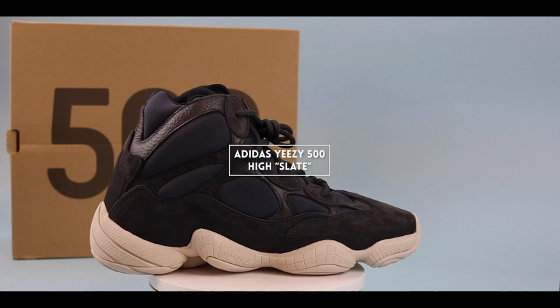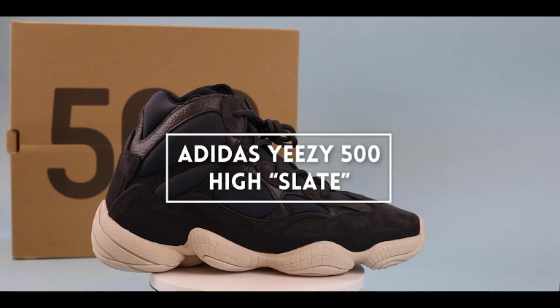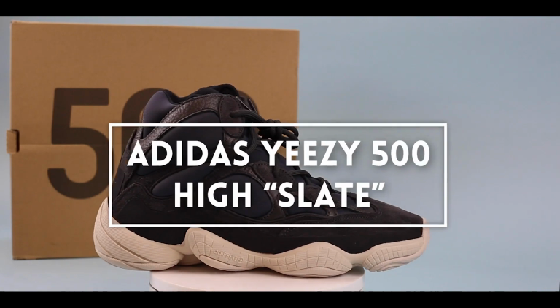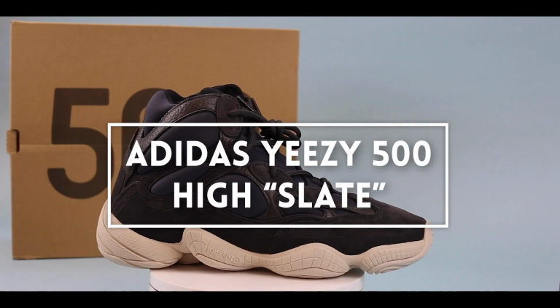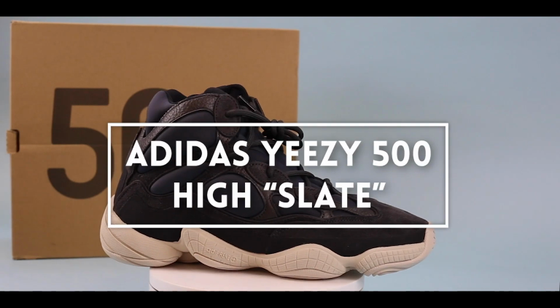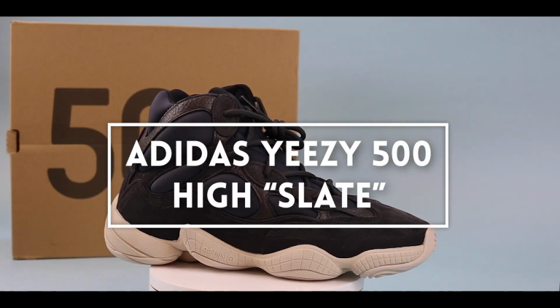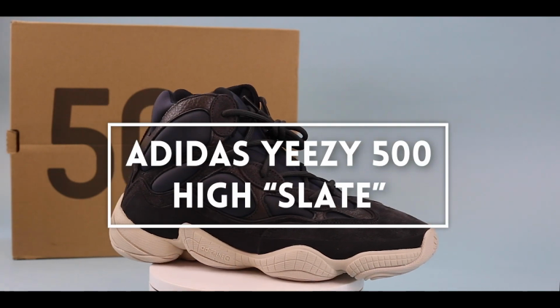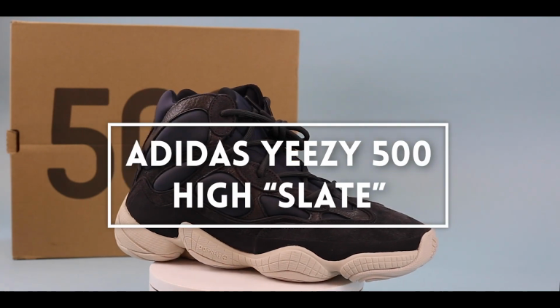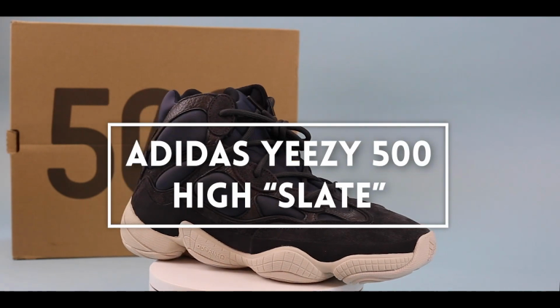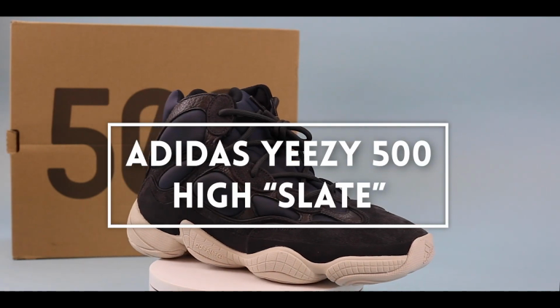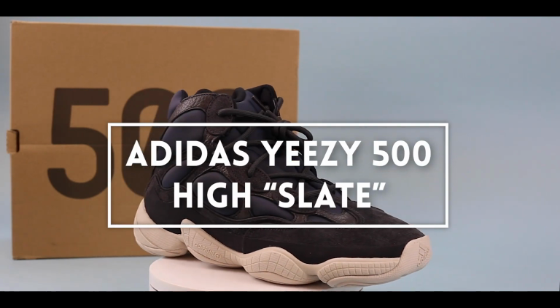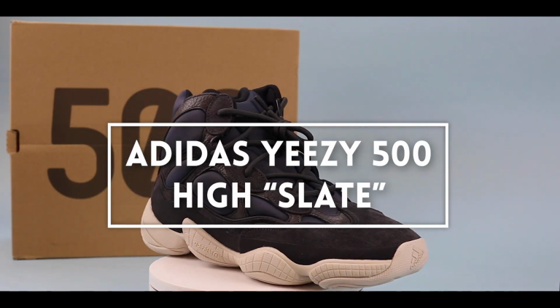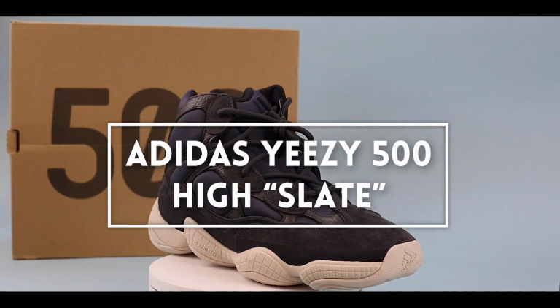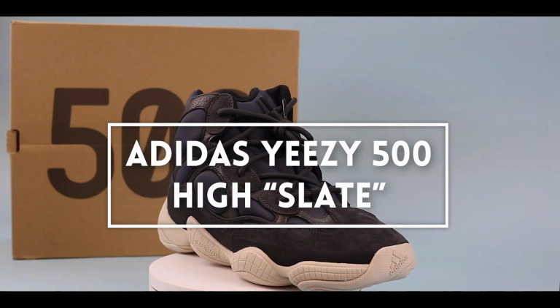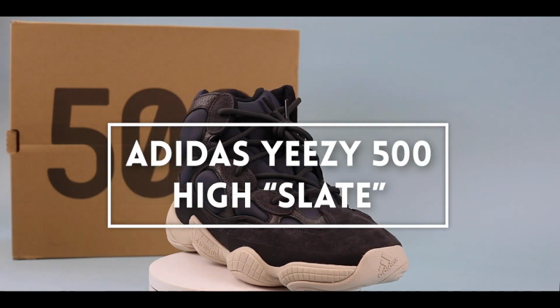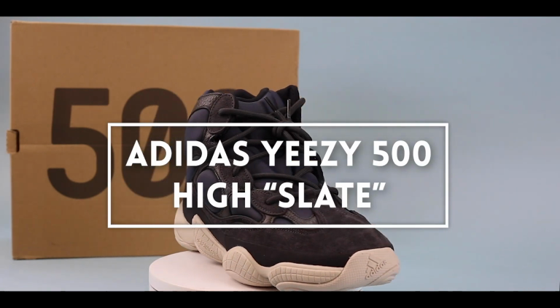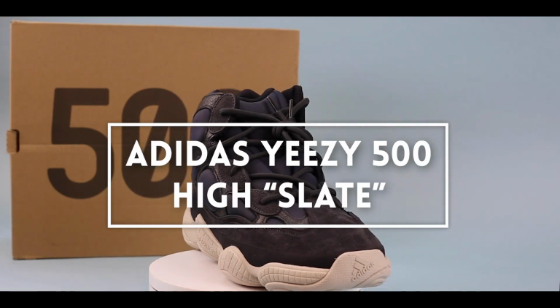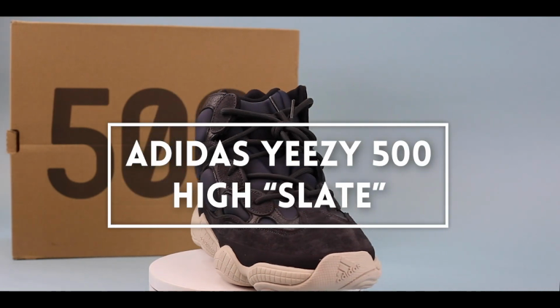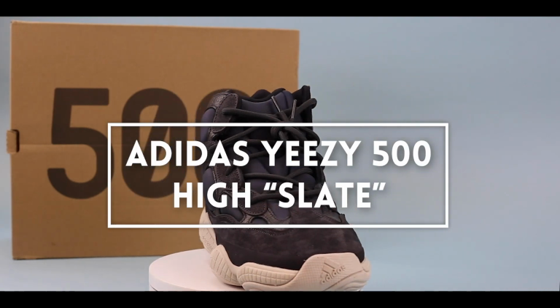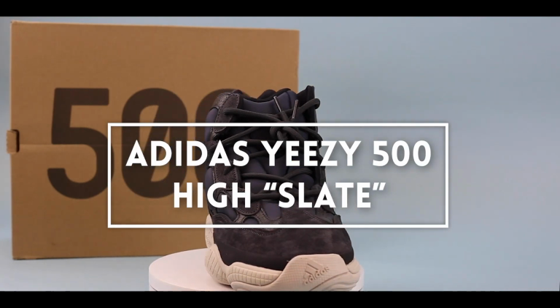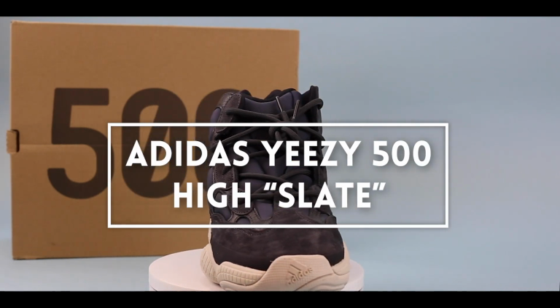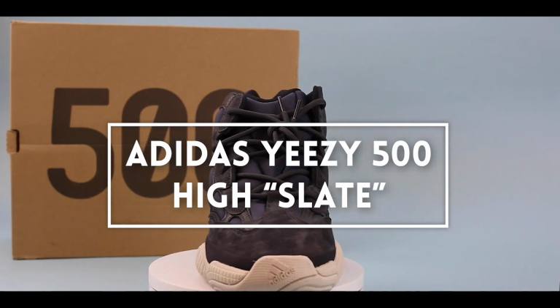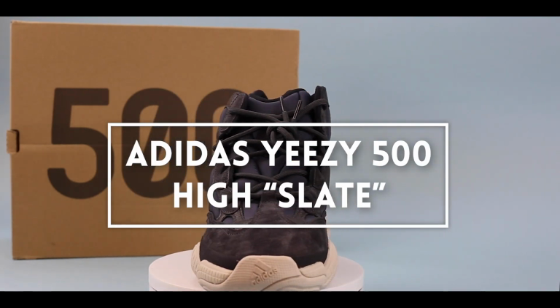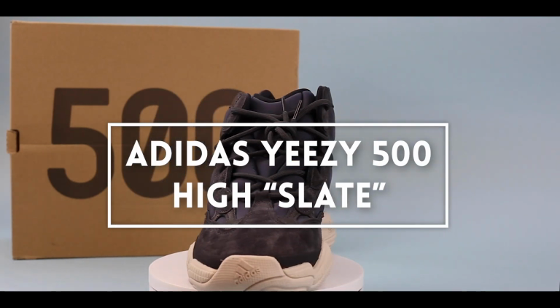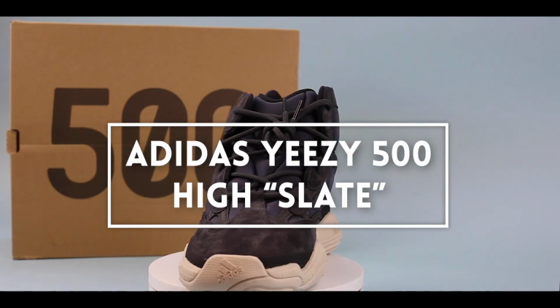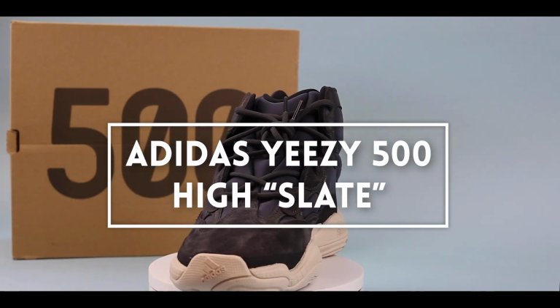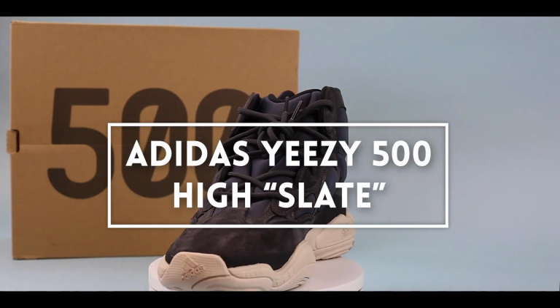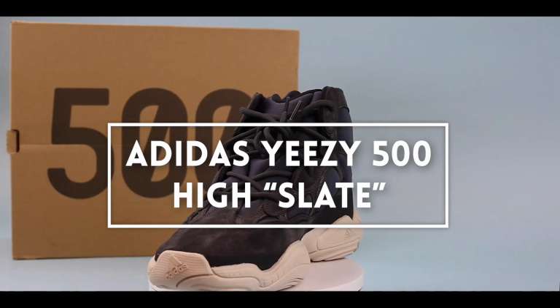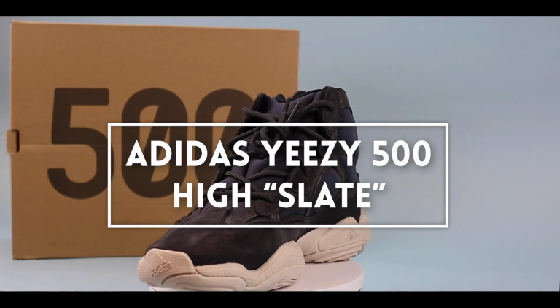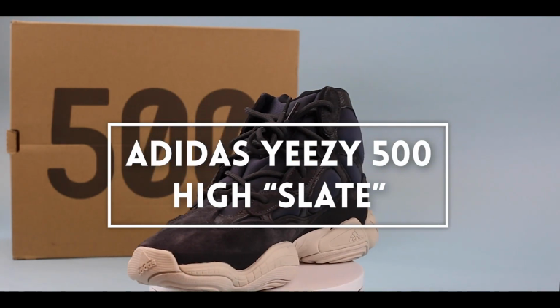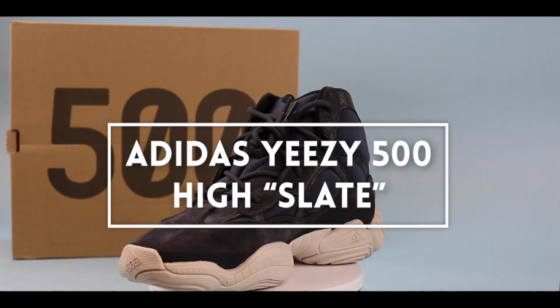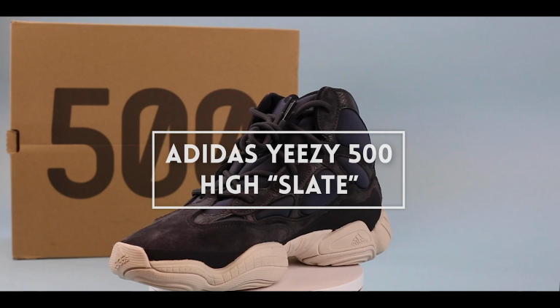What's up guys, it's Oscar here with SneakersIn and today we'll be looking at the Yeezy 500 High Slate Unboxing.